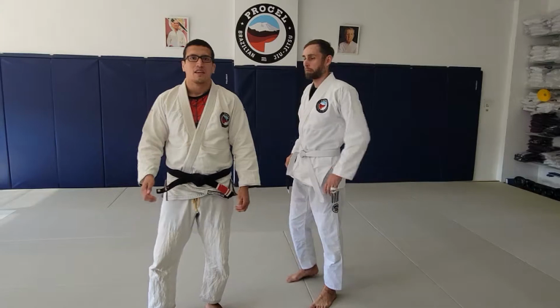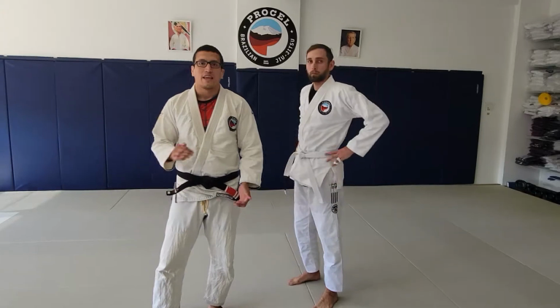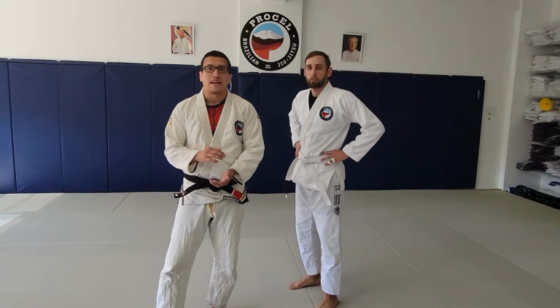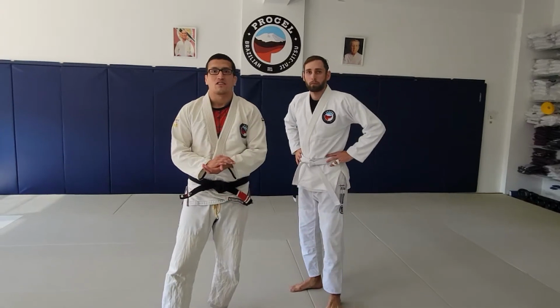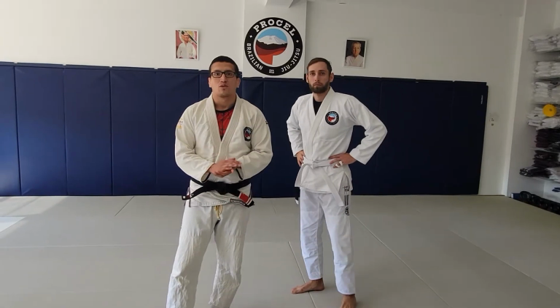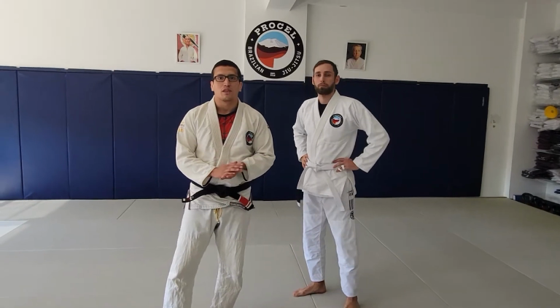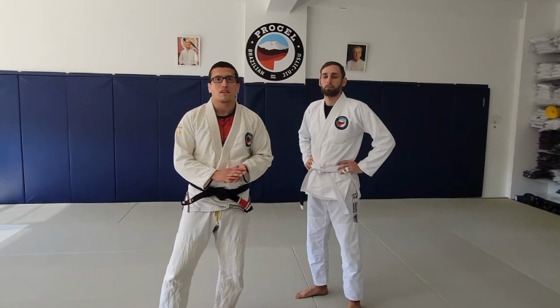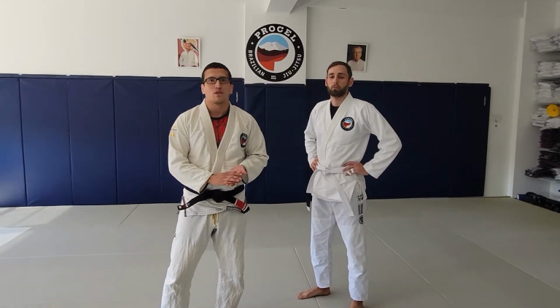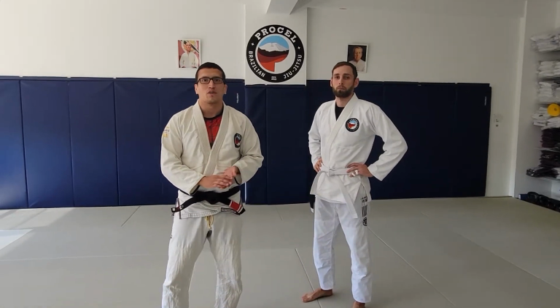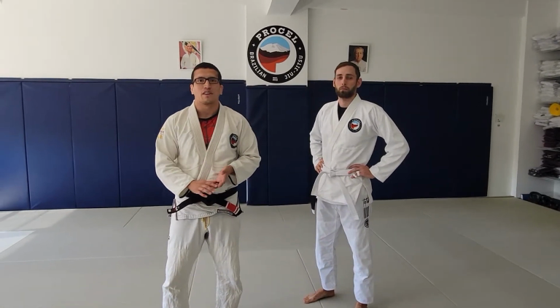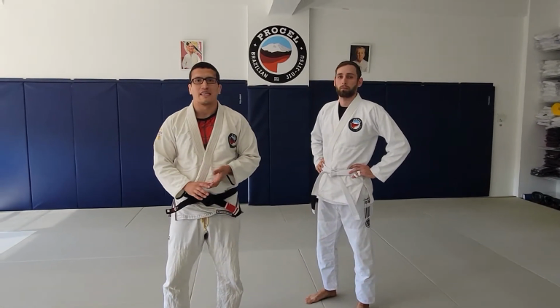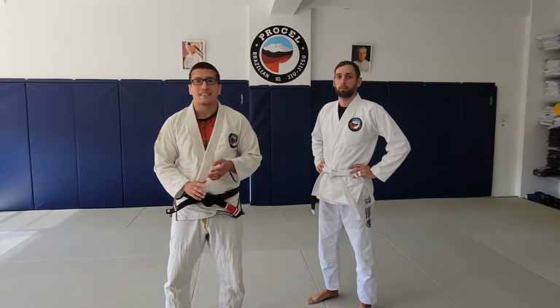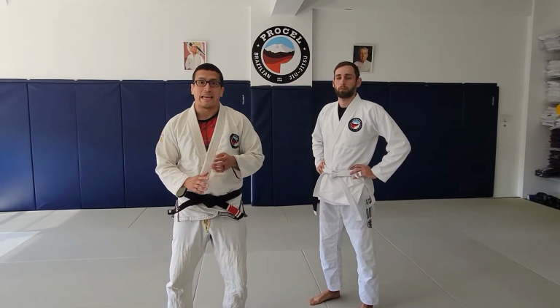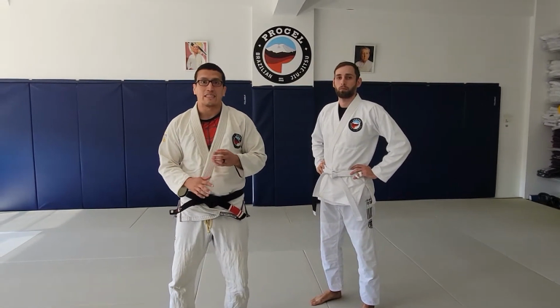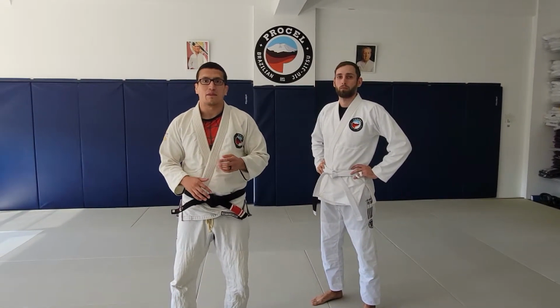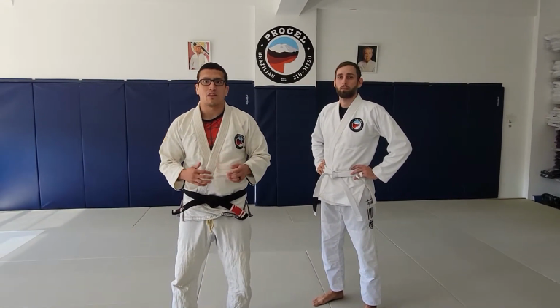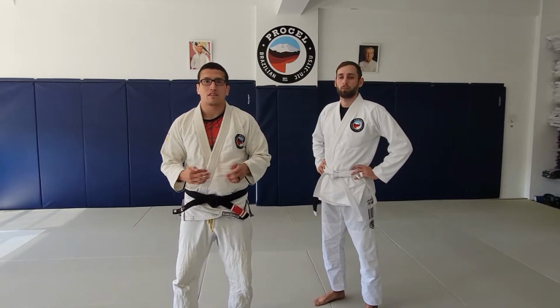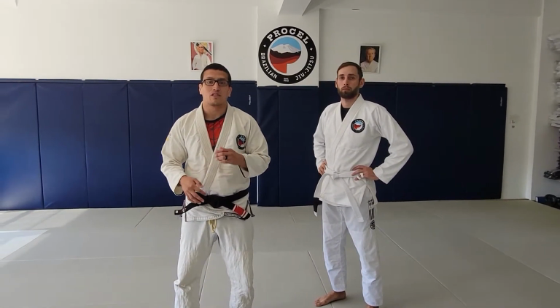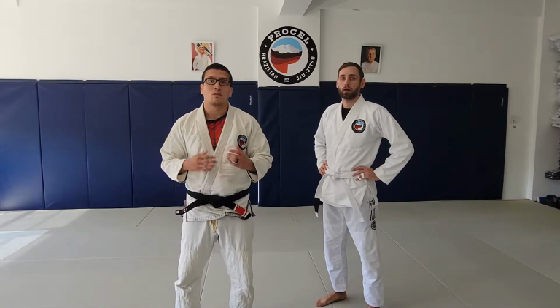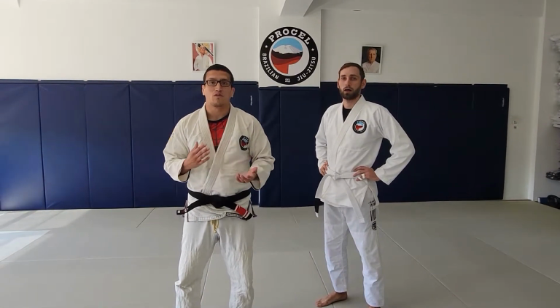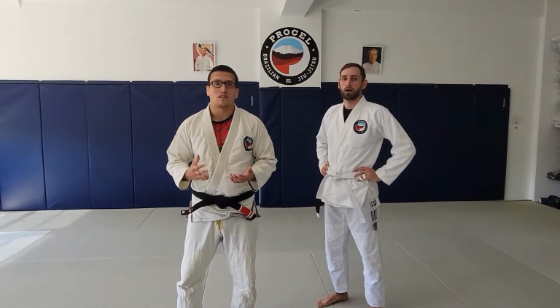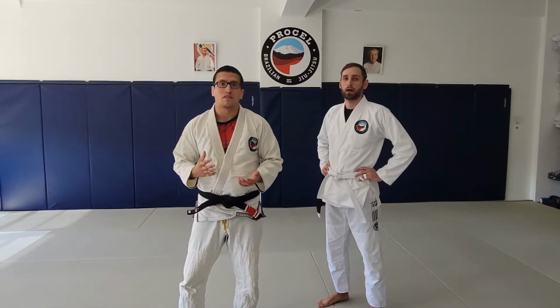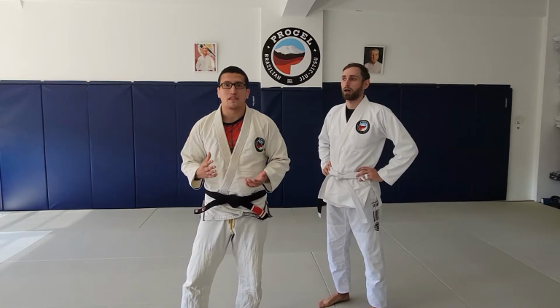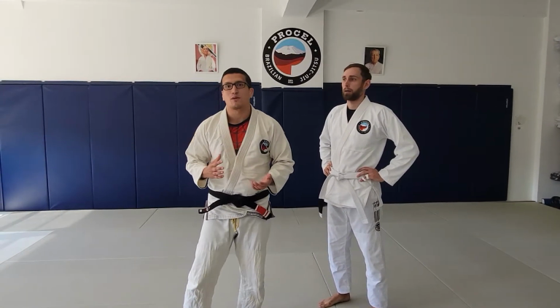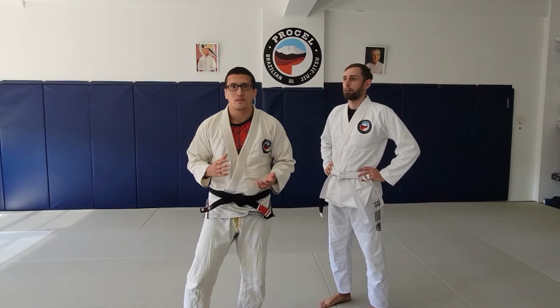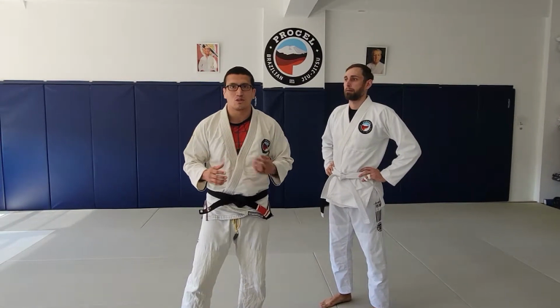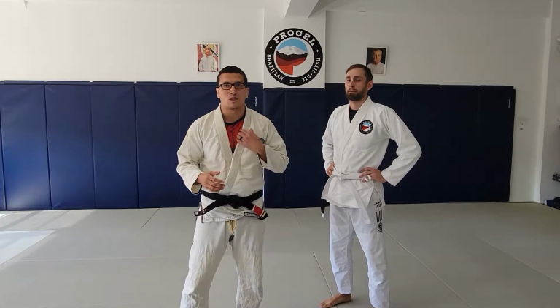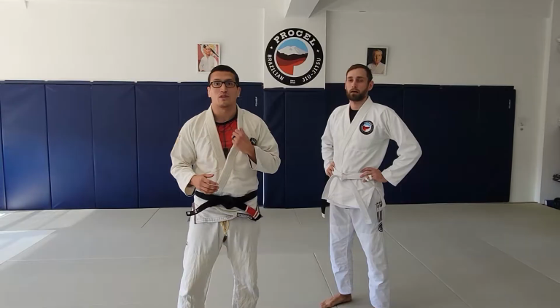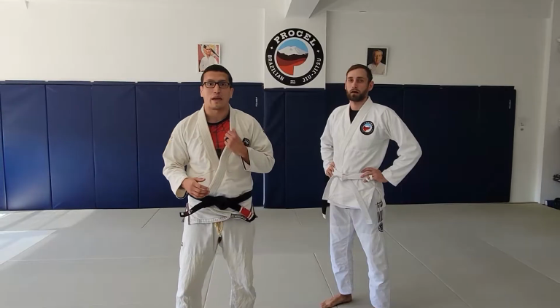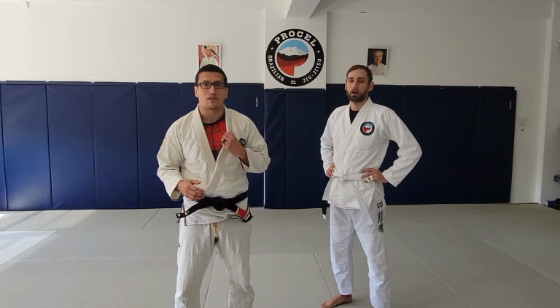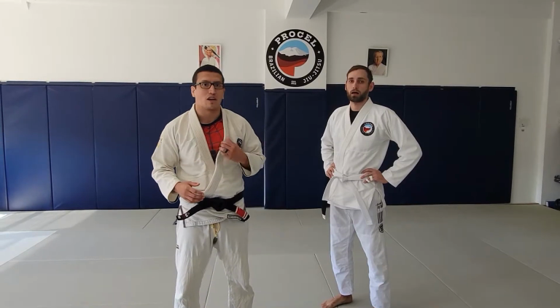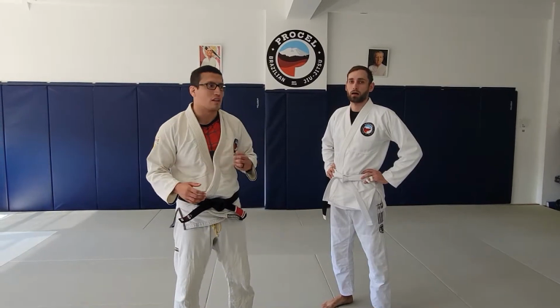Hey guys, so we're going to be going over the standing mirror lock. This is more for self-defense purposes when someone's grabbing your collar.